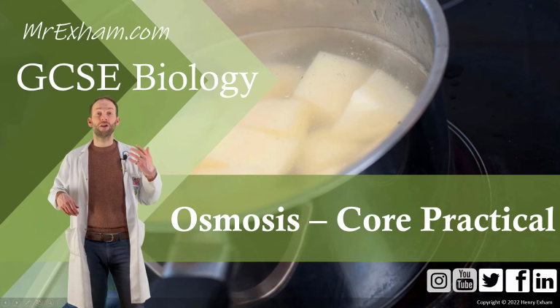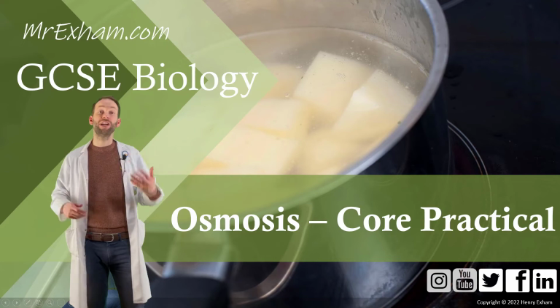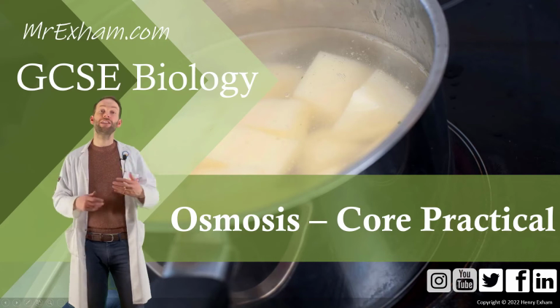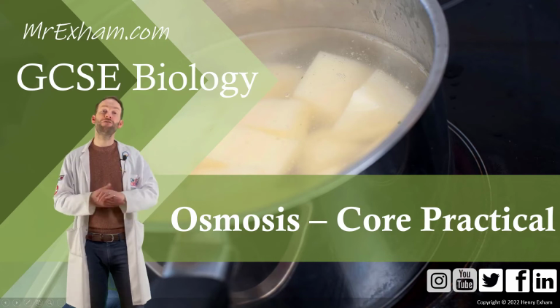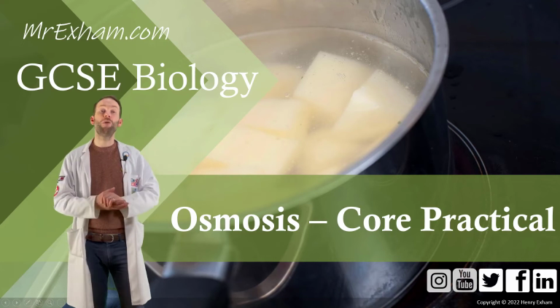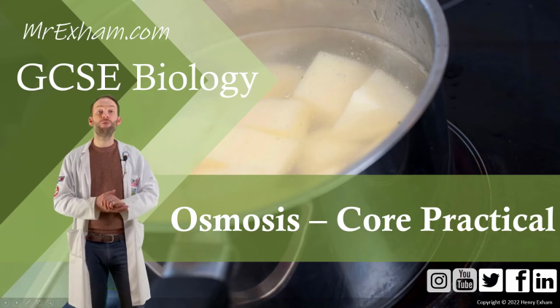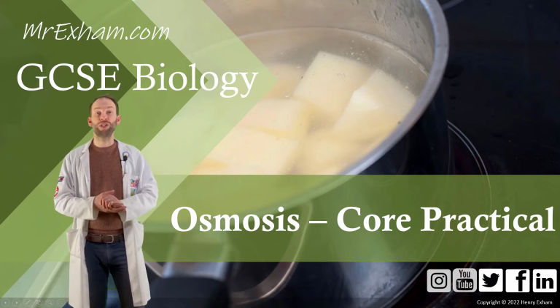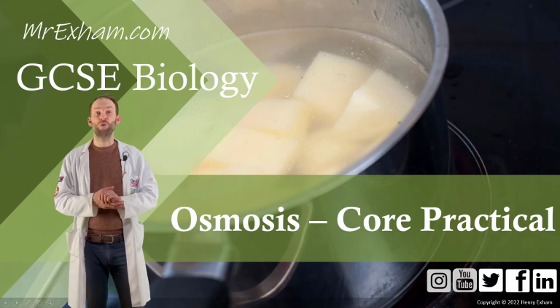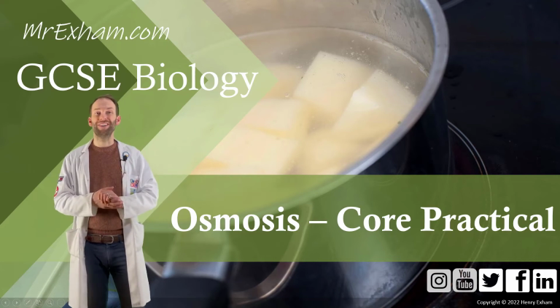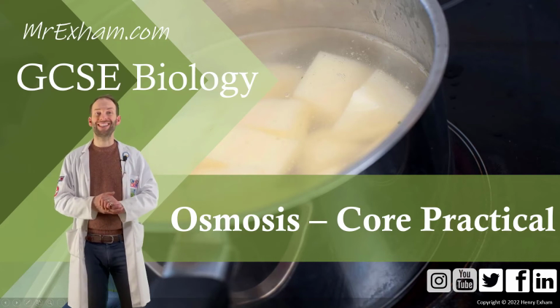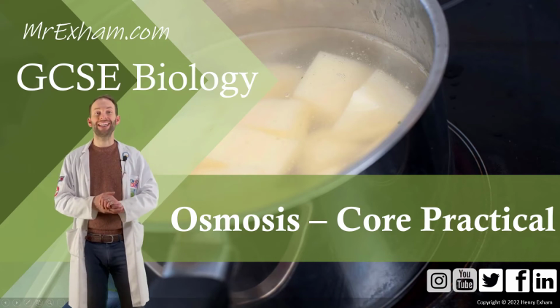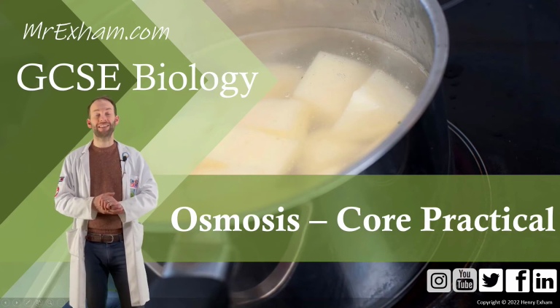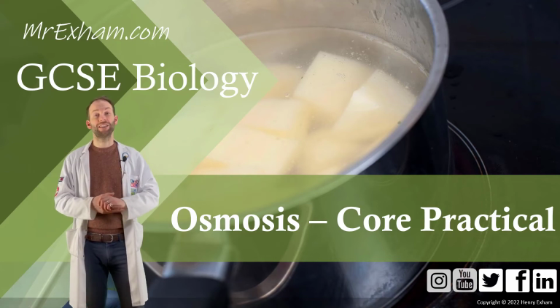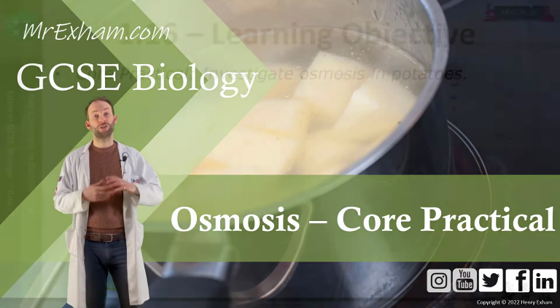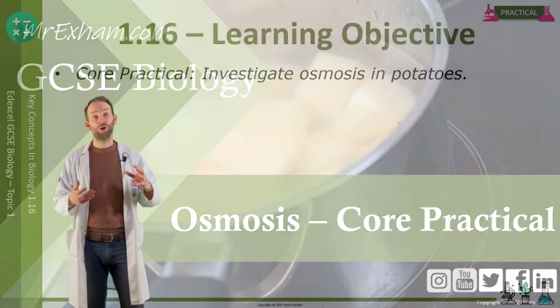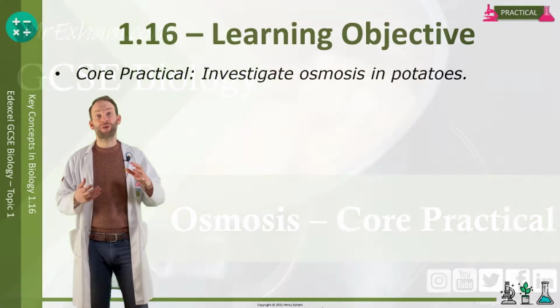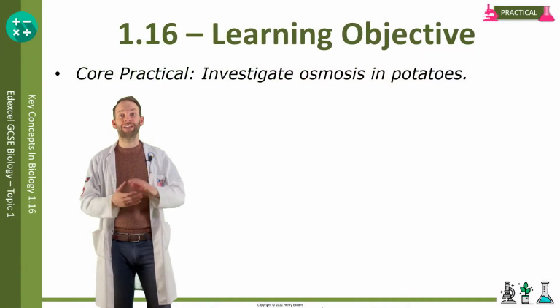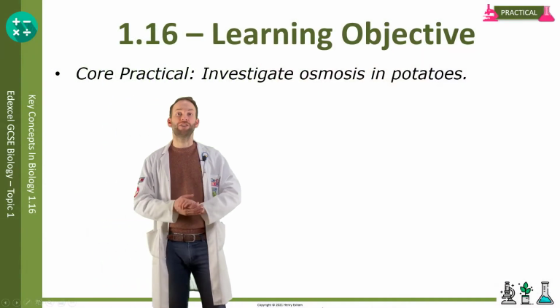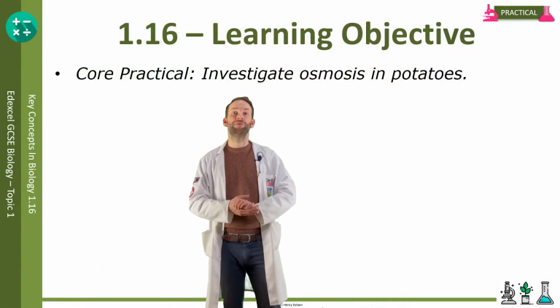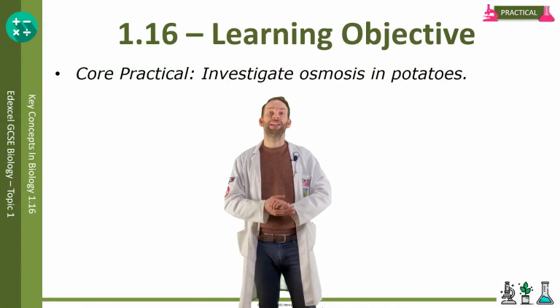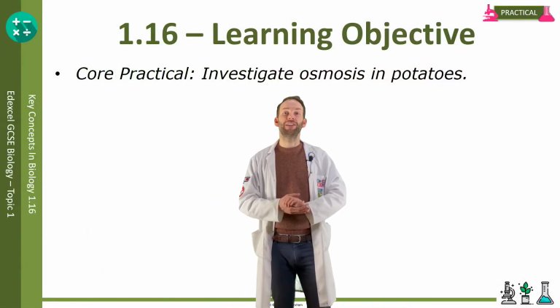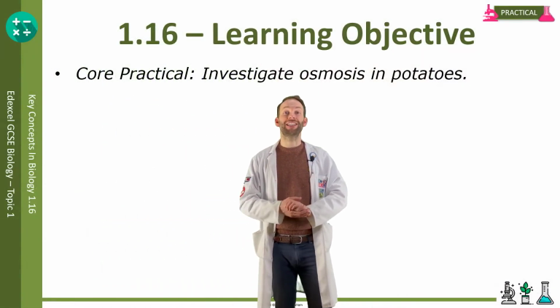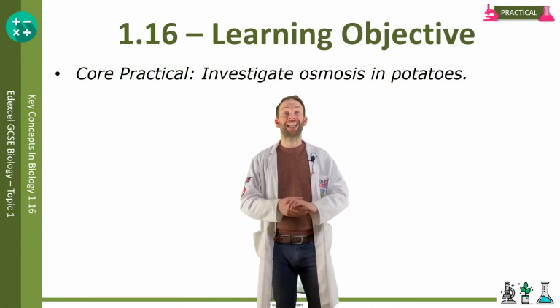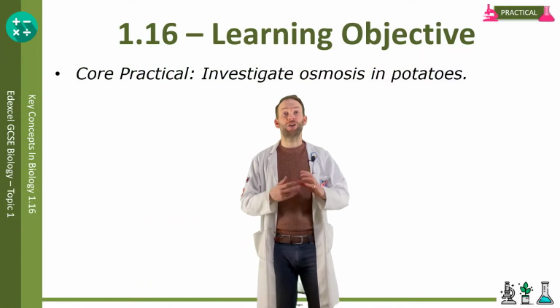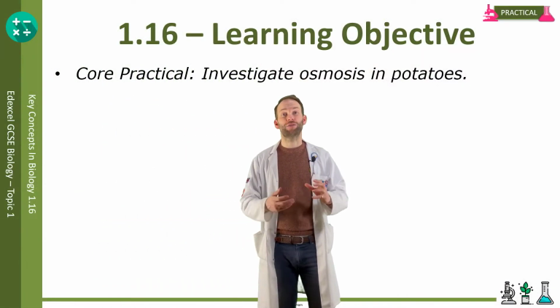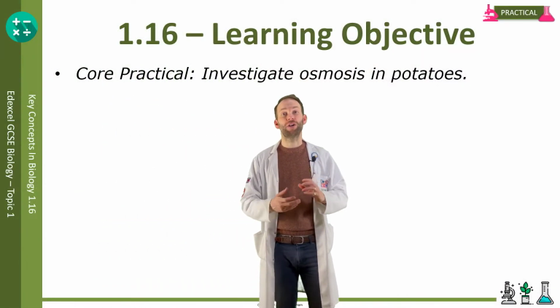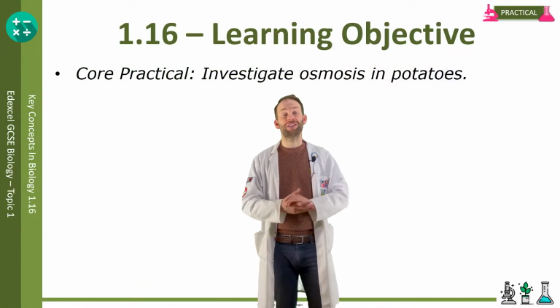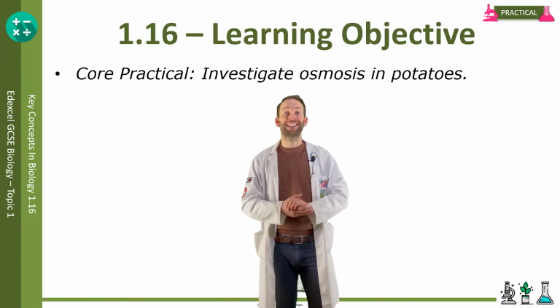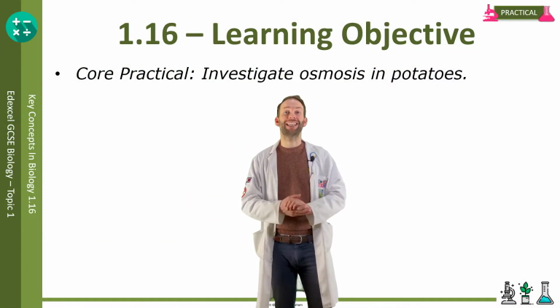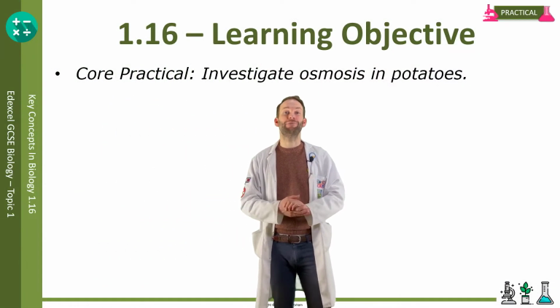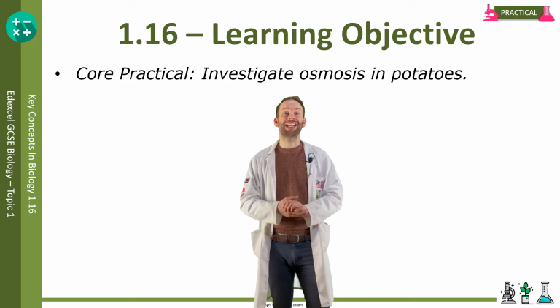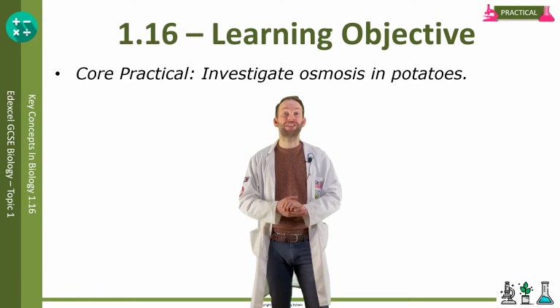Objective 1.16, Core Practical: investigate osmosis in potatoes.